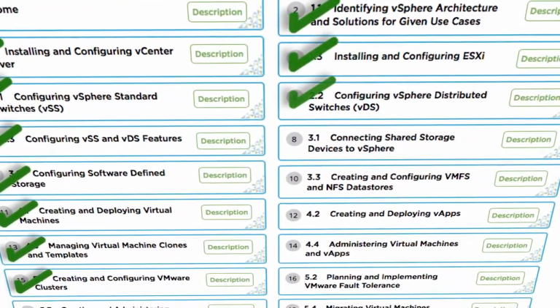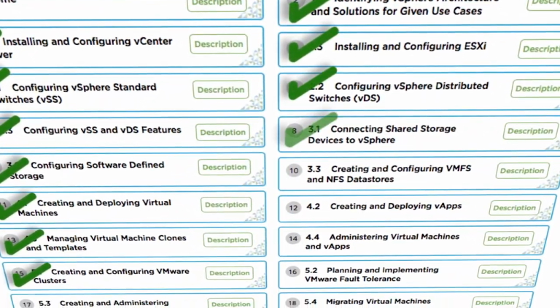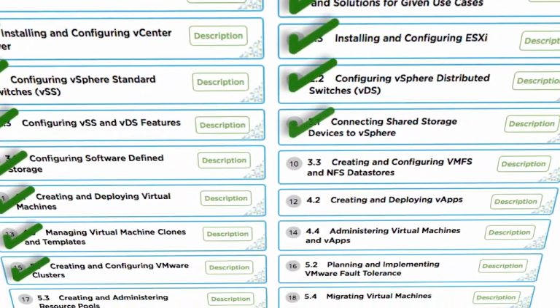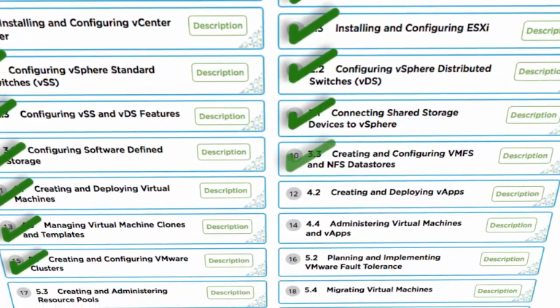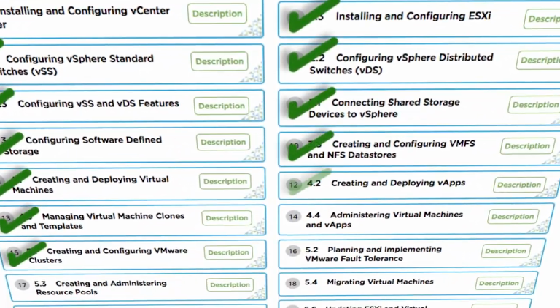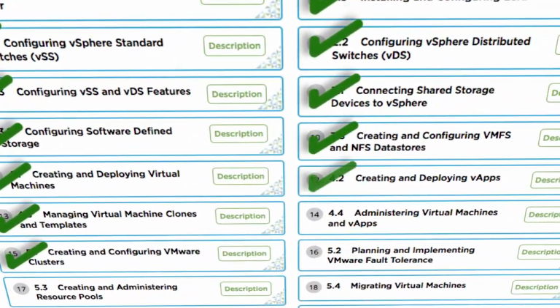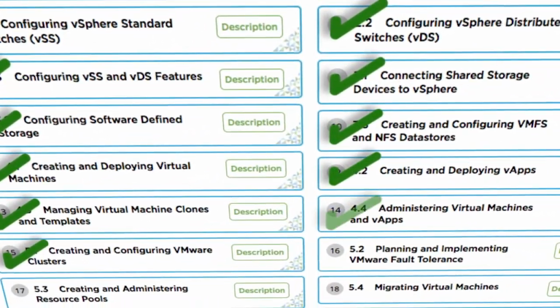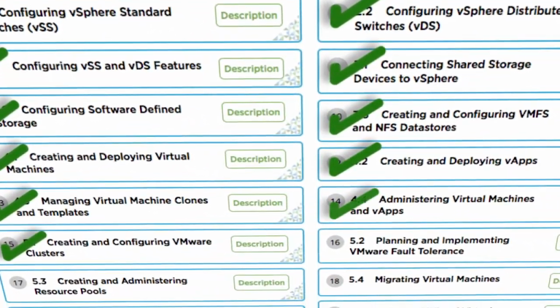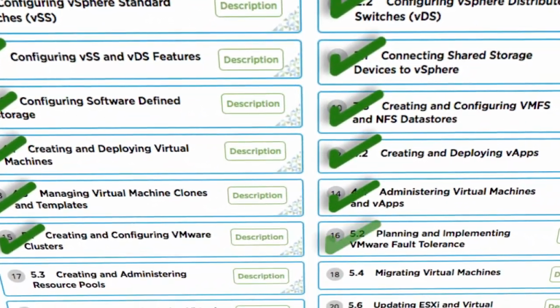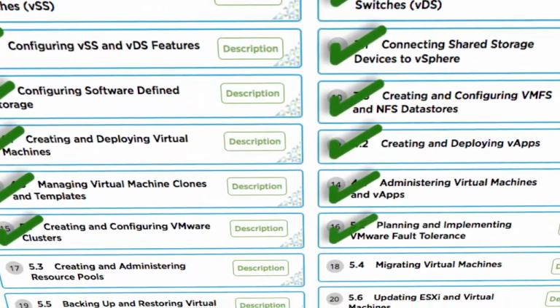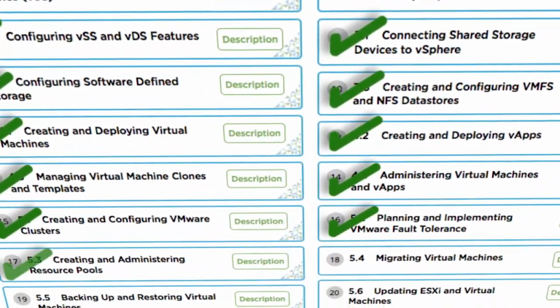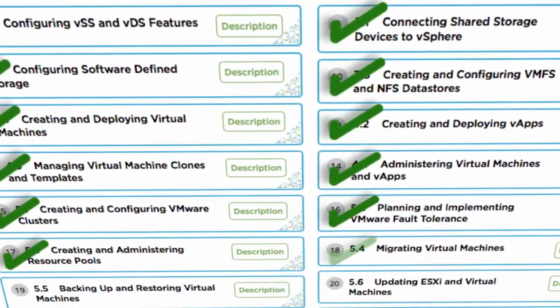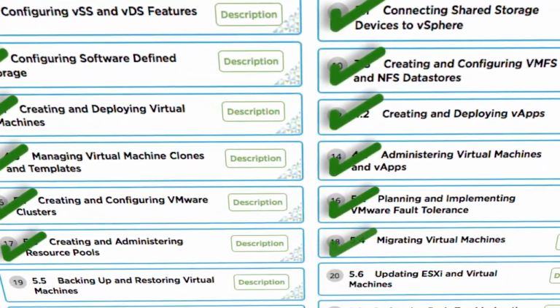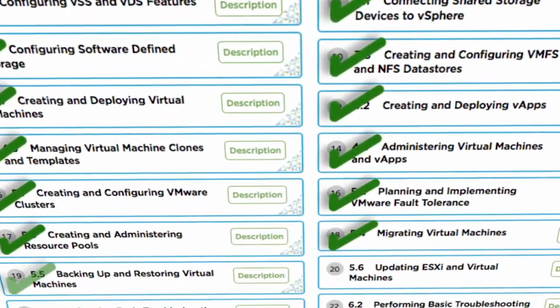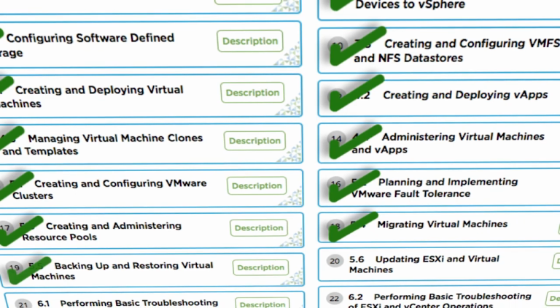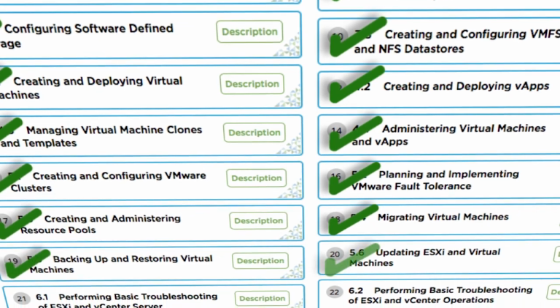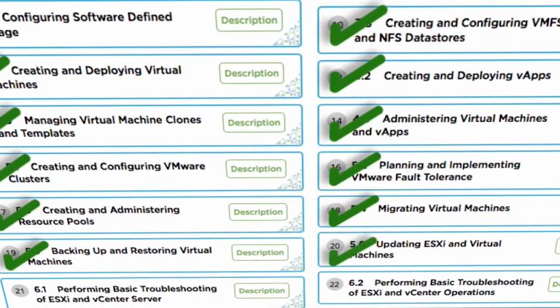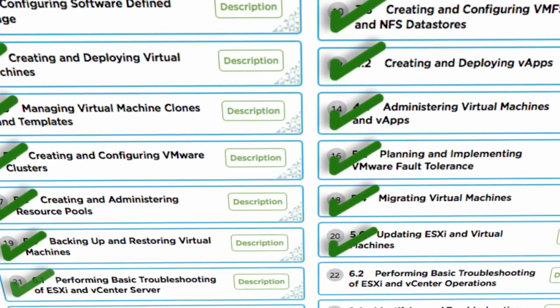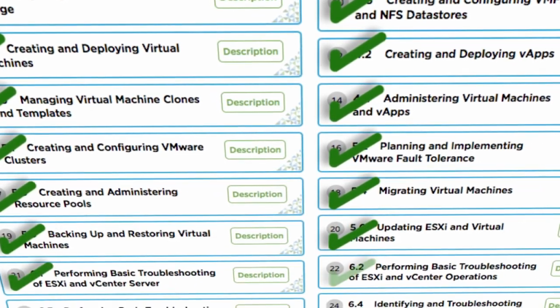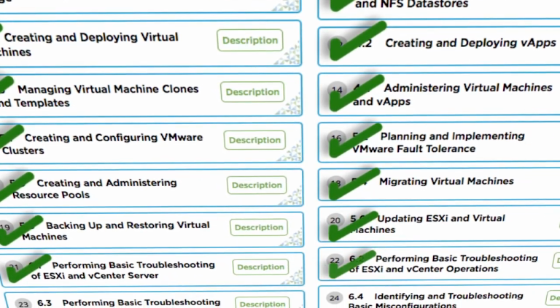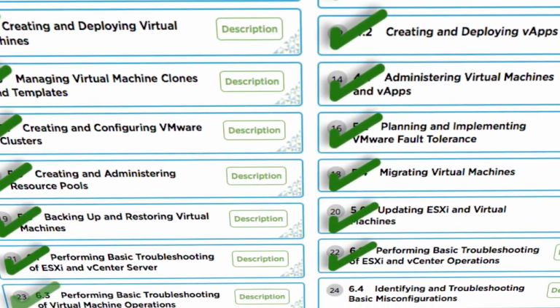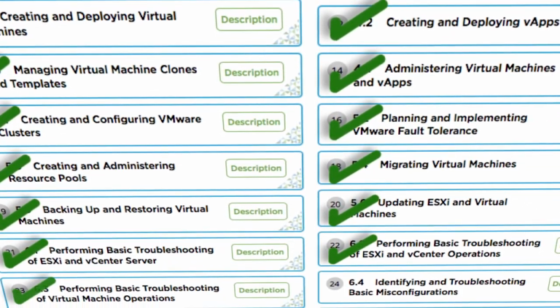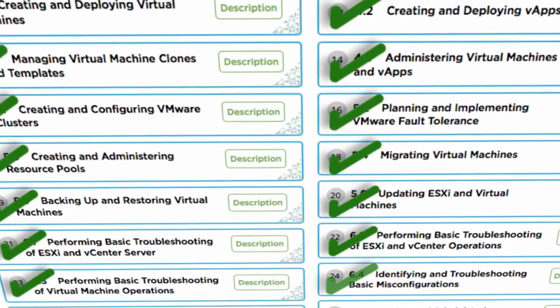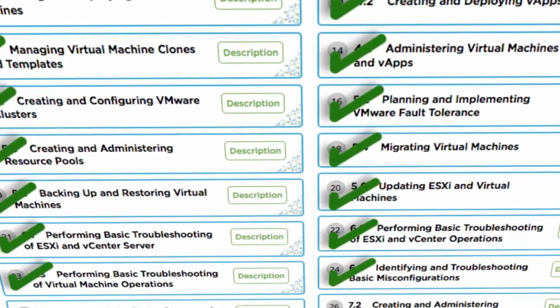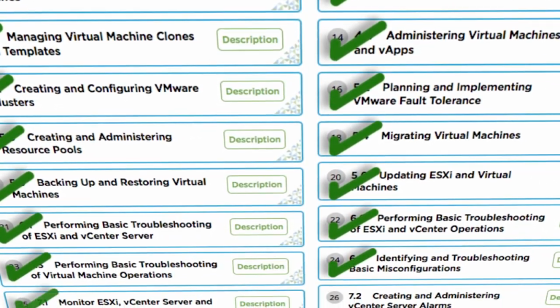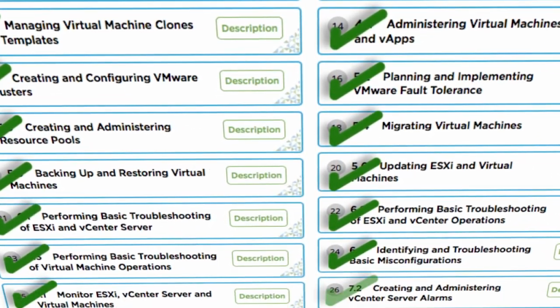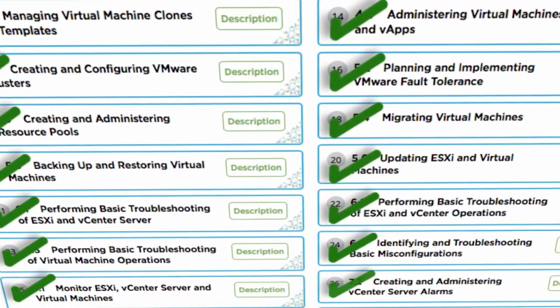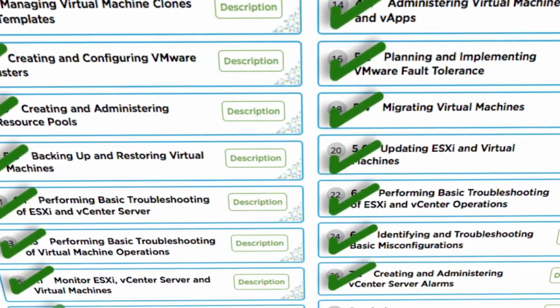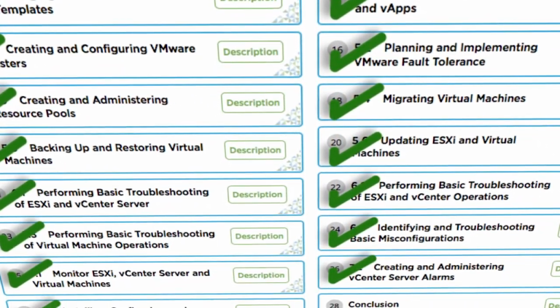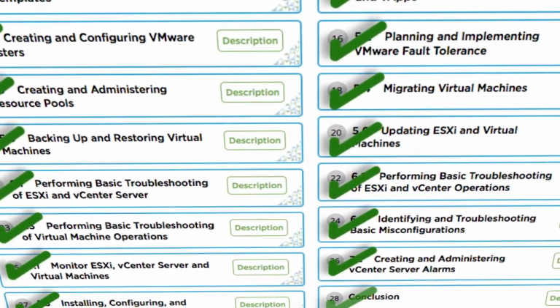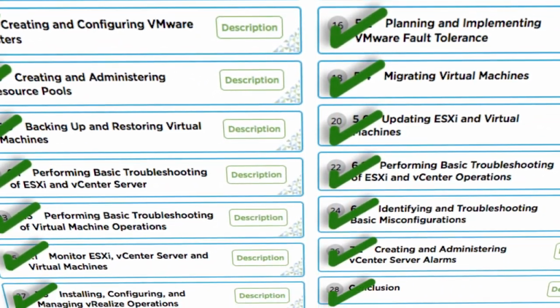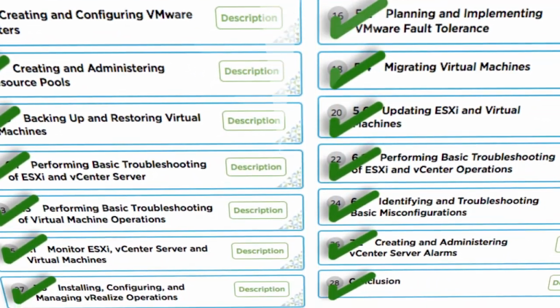Make the most of your study effort with VMware exam prep.